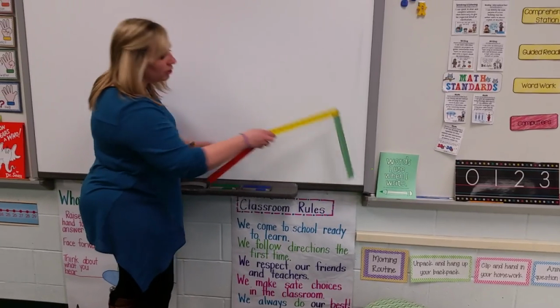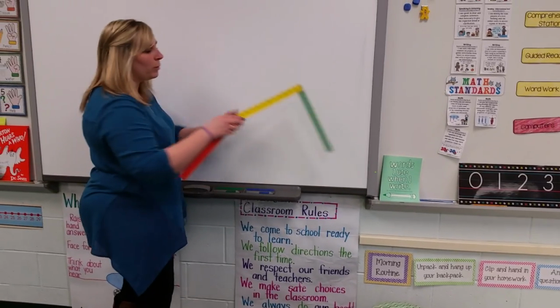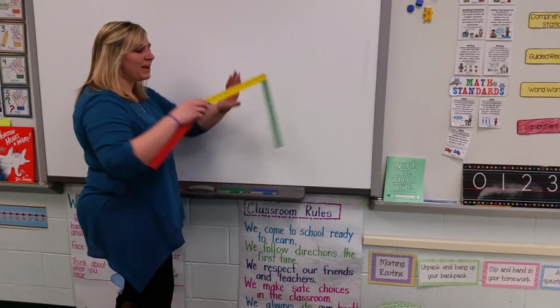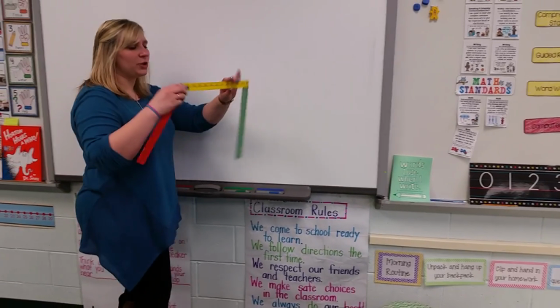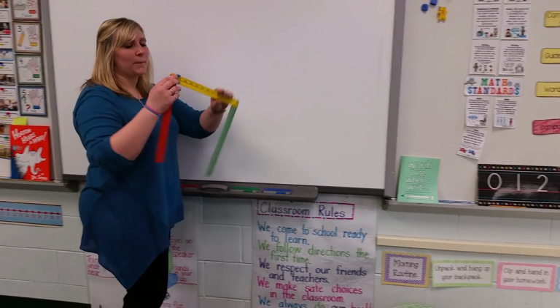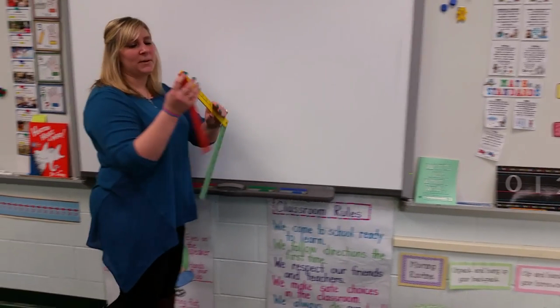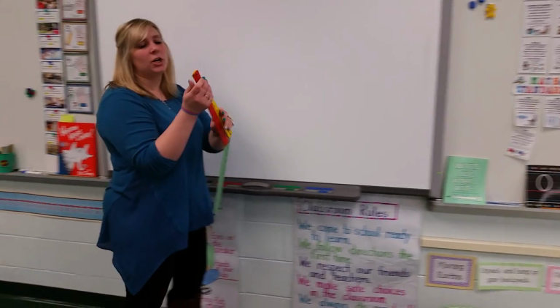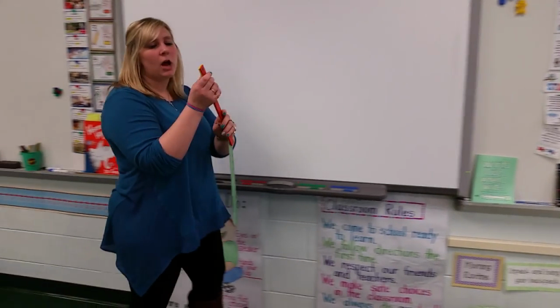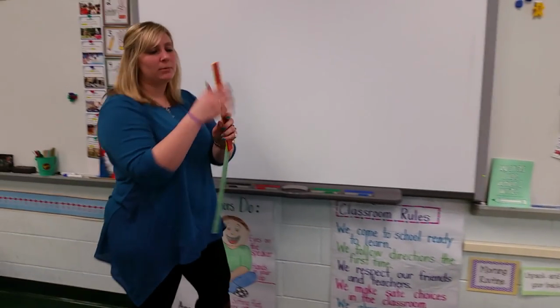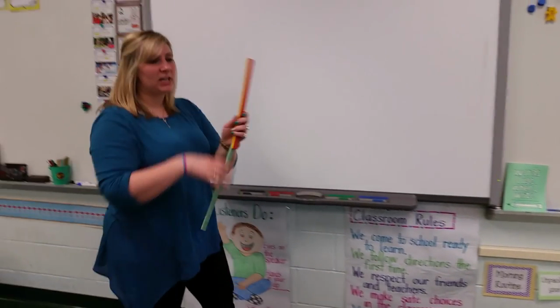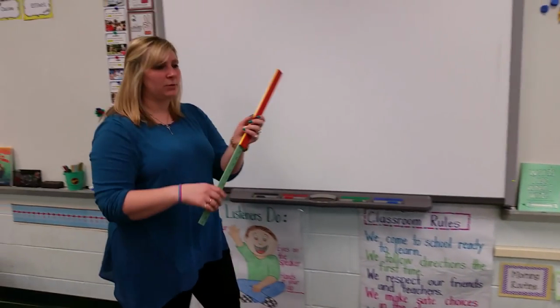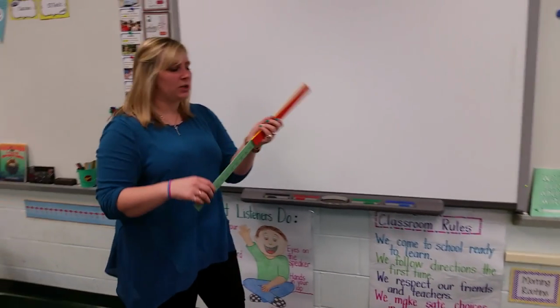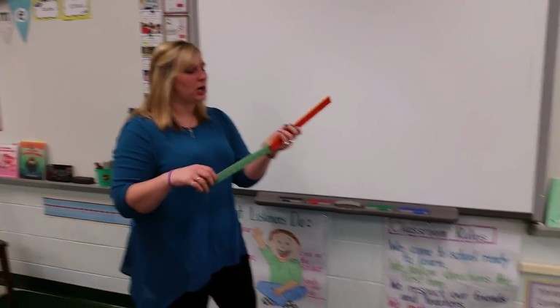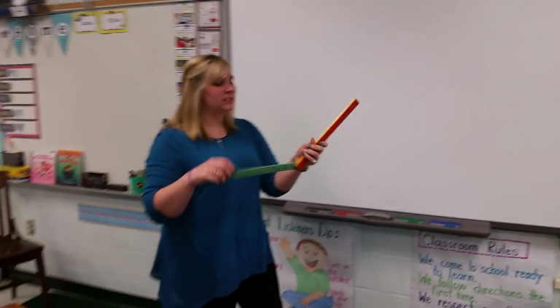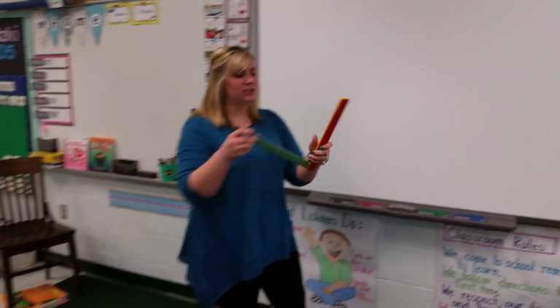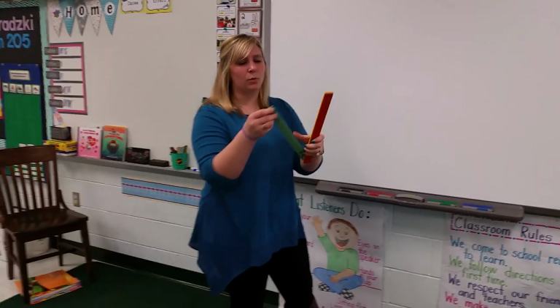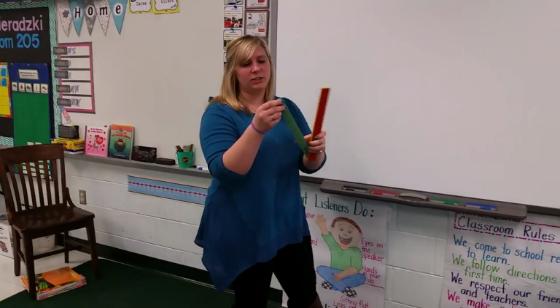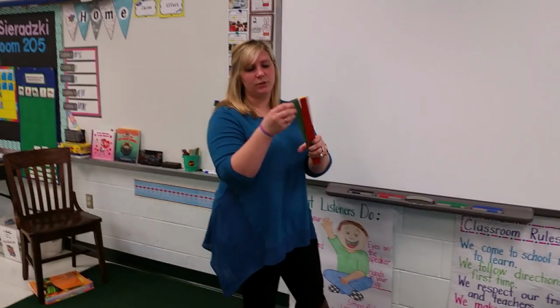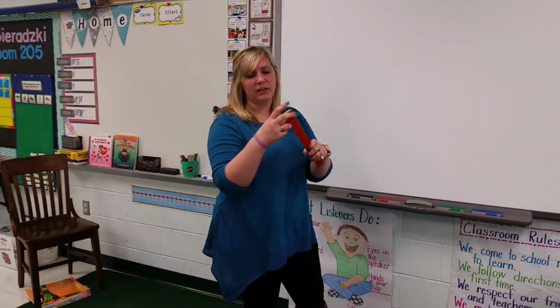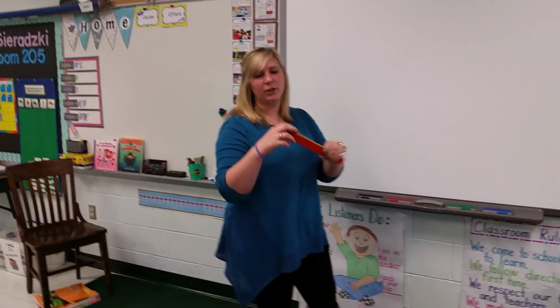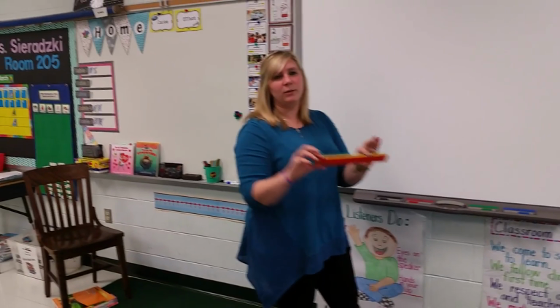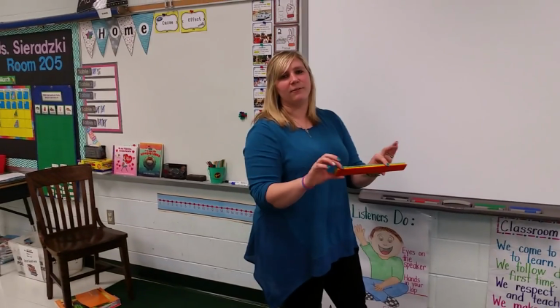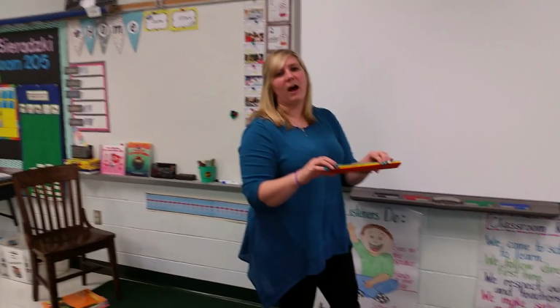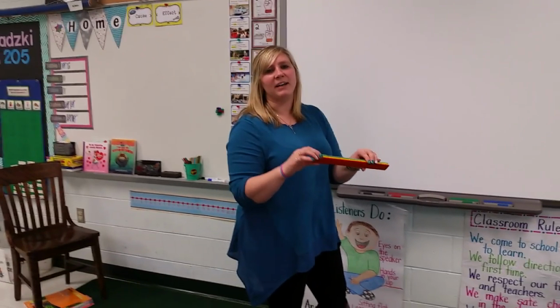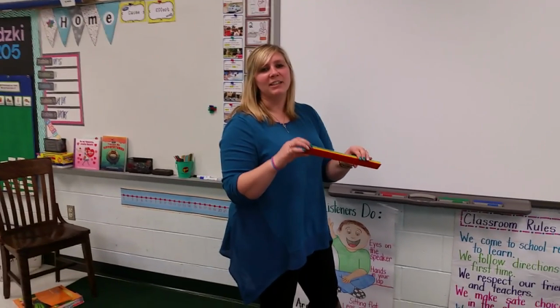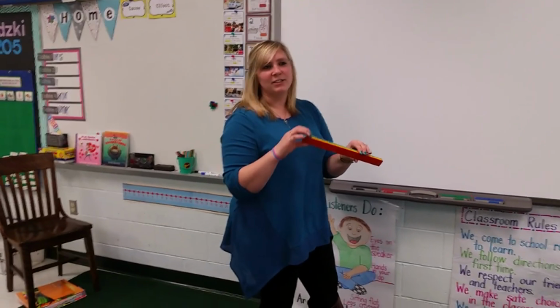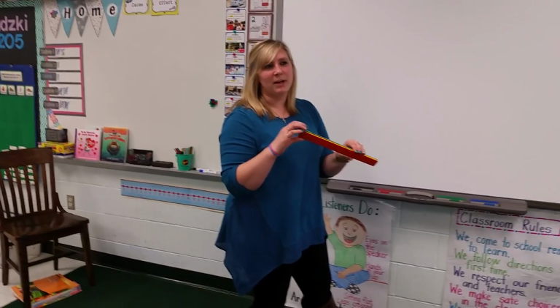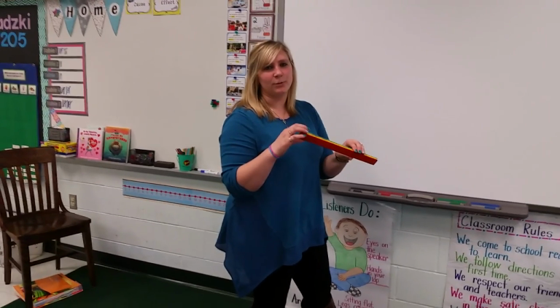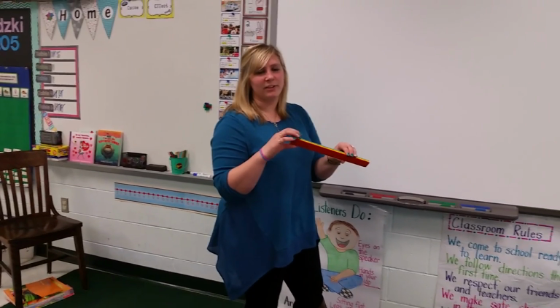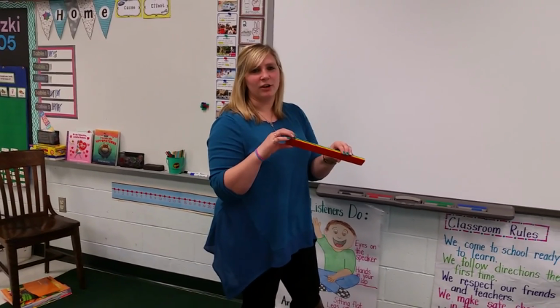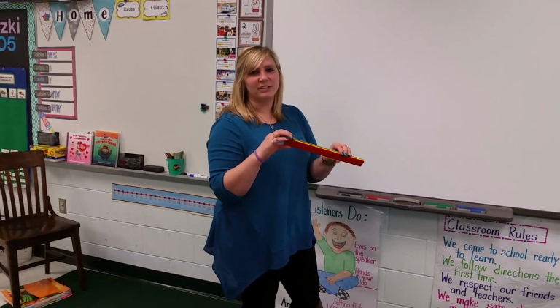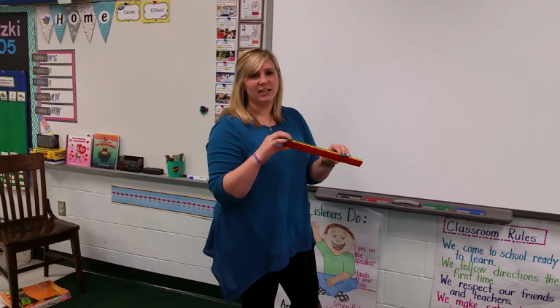We measure bigger objects with a yardstick. So what do you think you can find to measure with a yardstick?